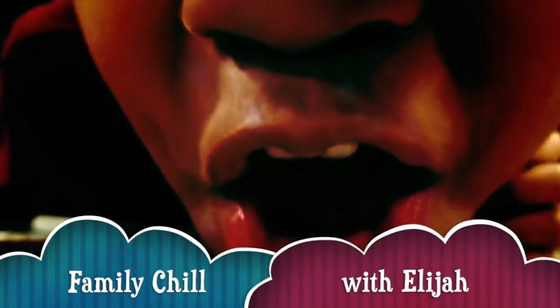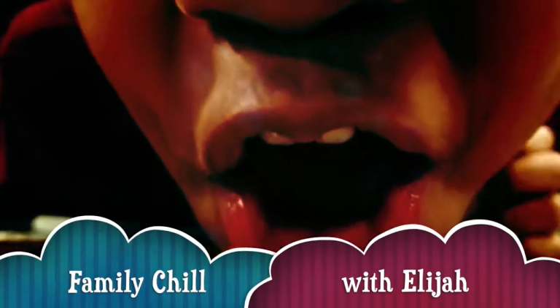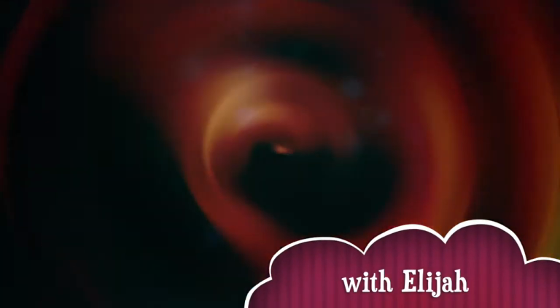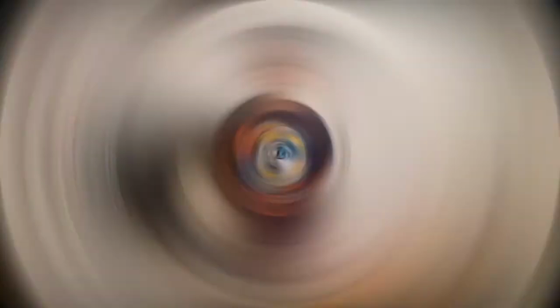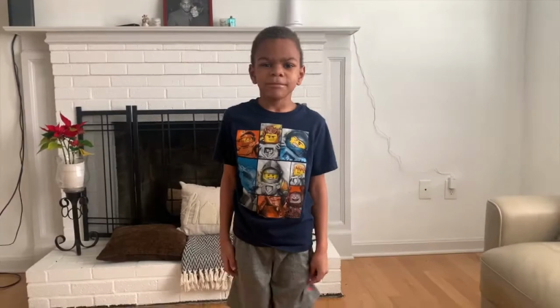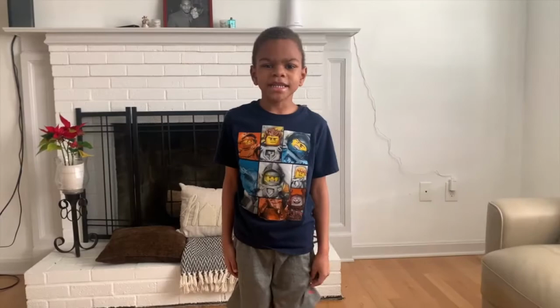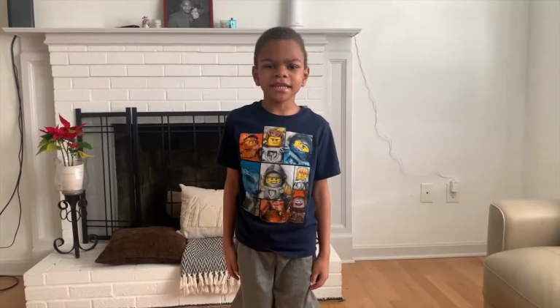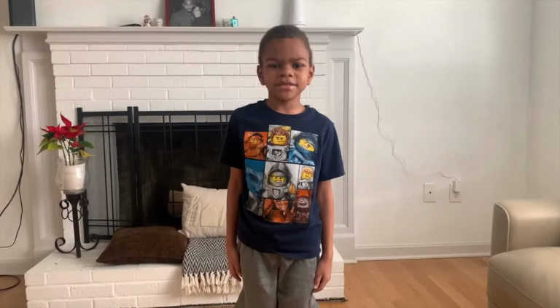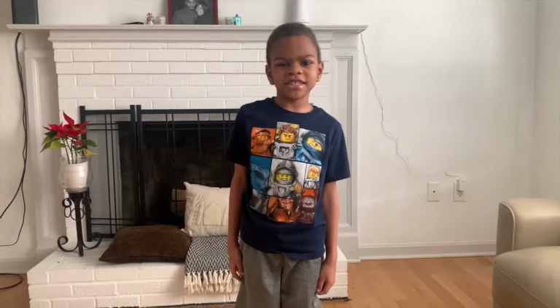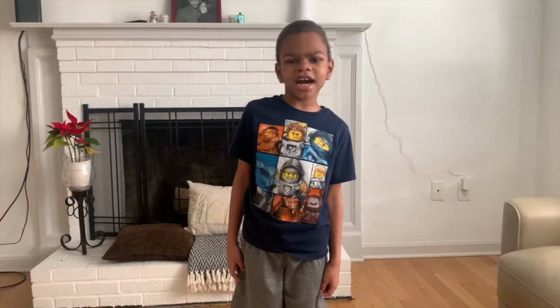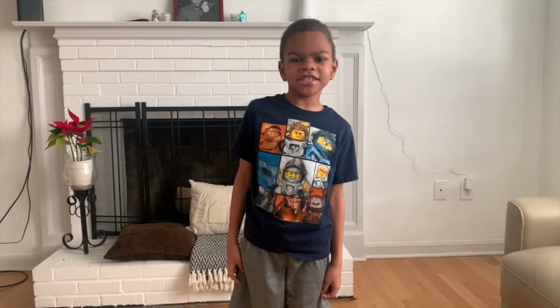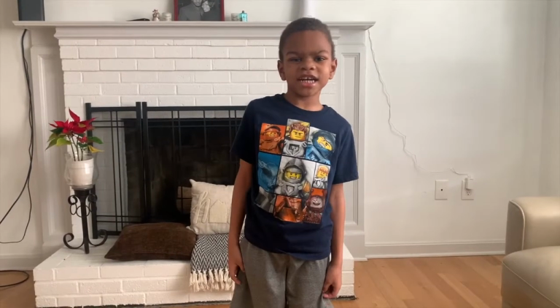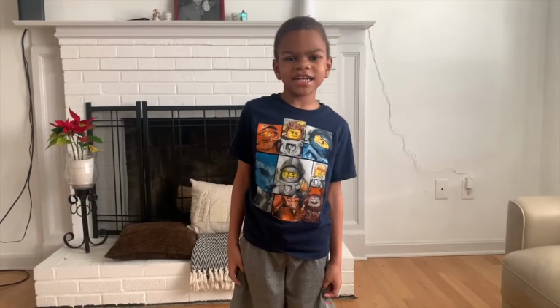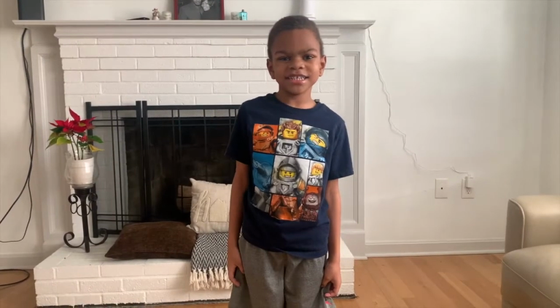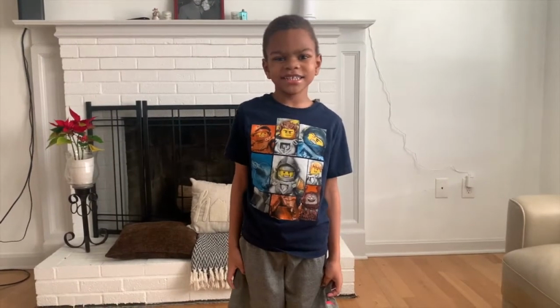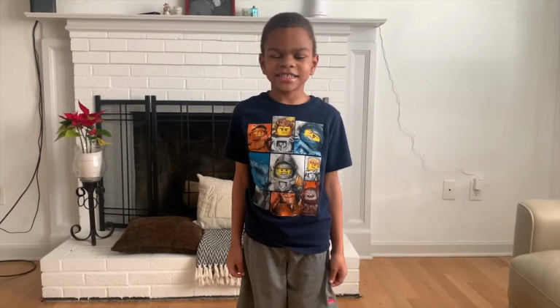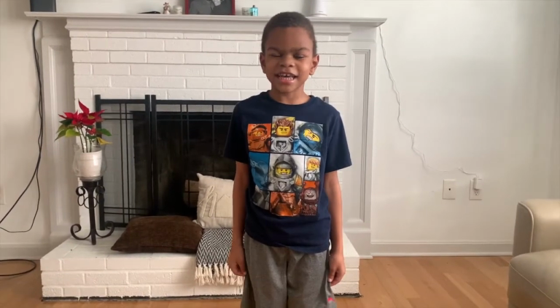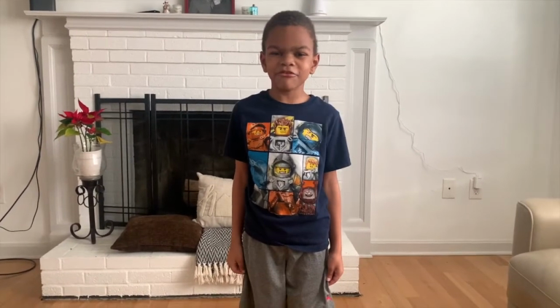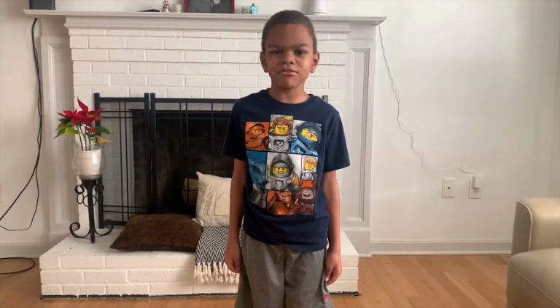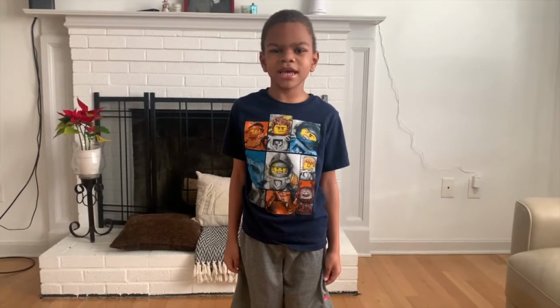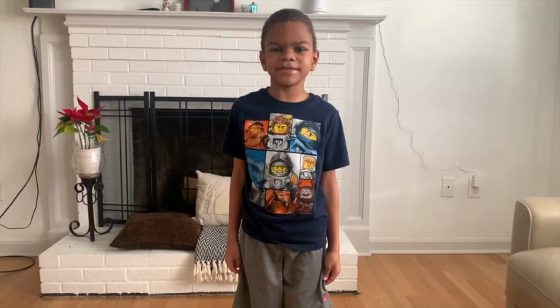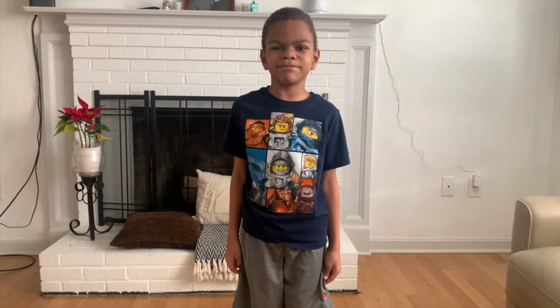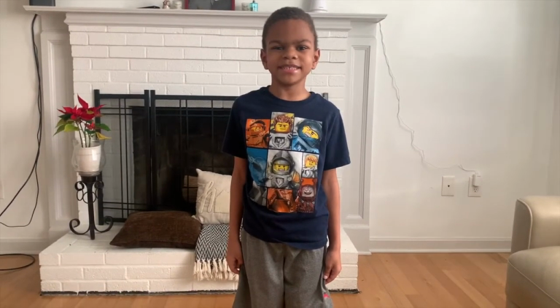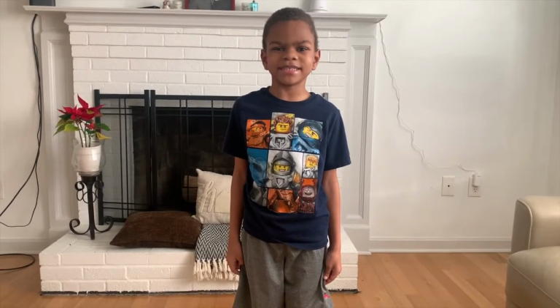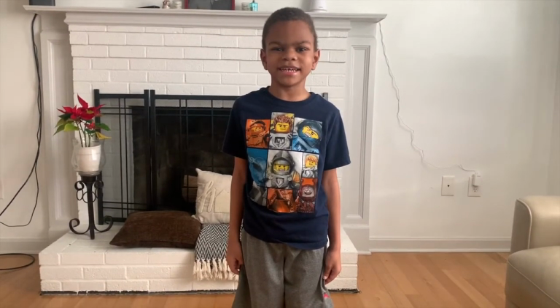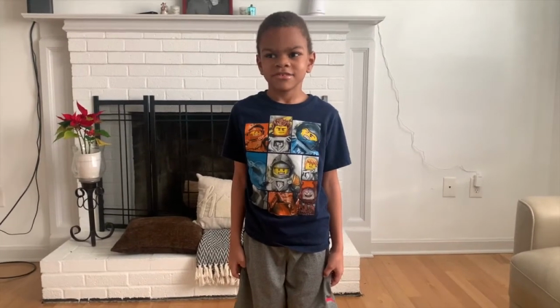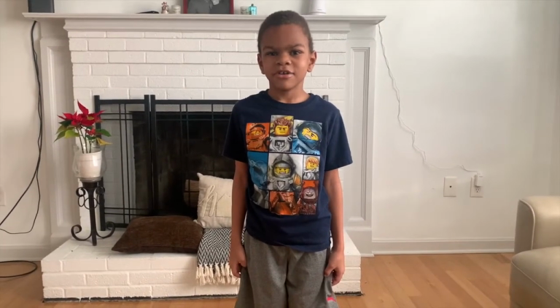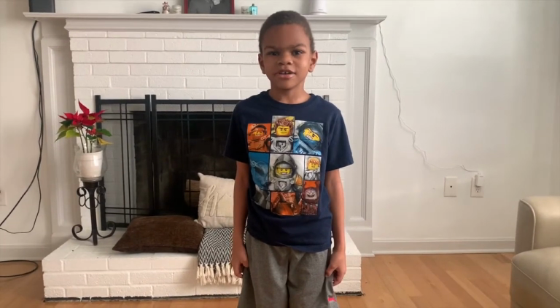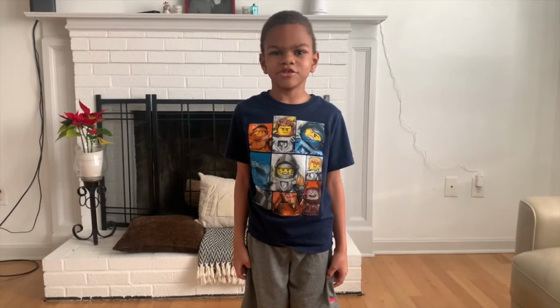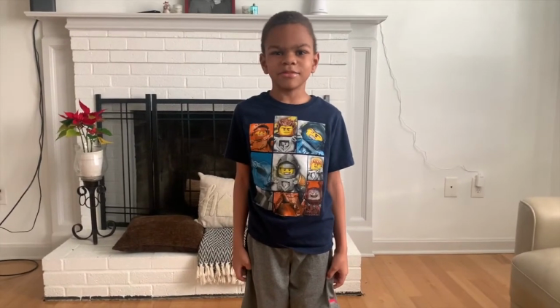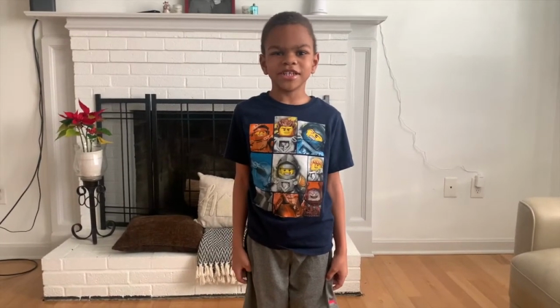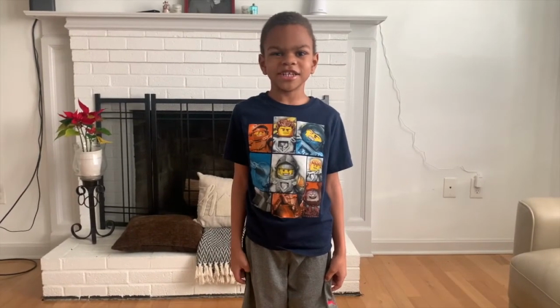My name is Ziaida. Today we're making pizza. Welcome to my channel.